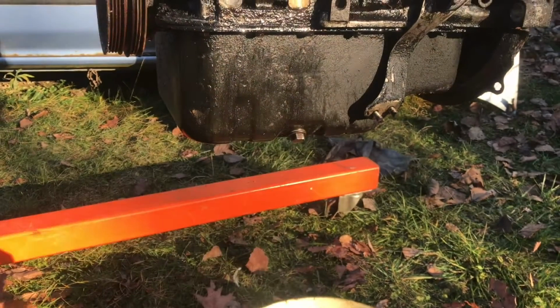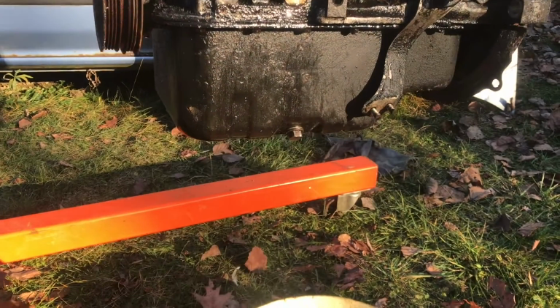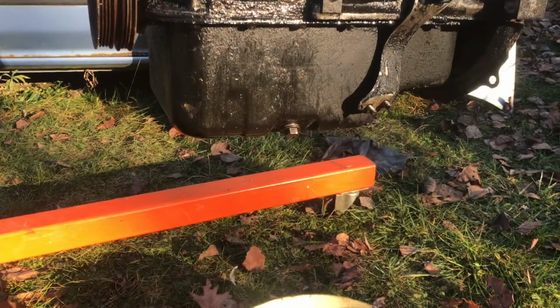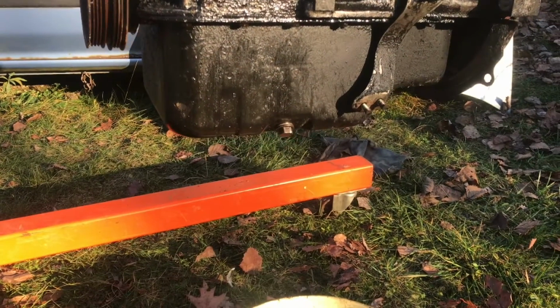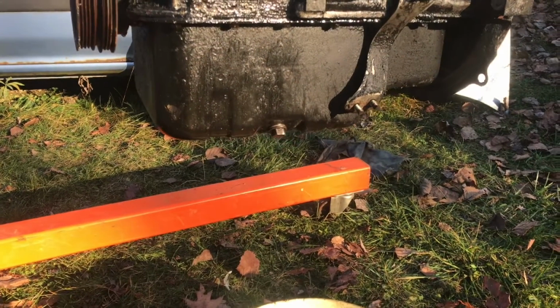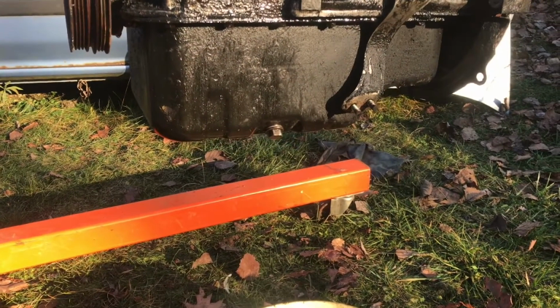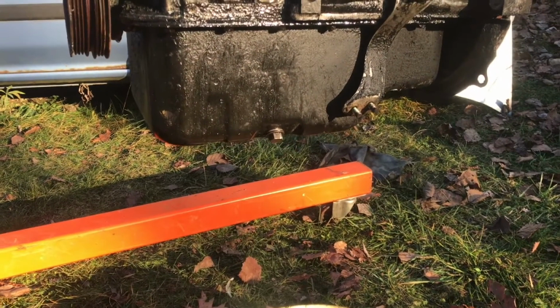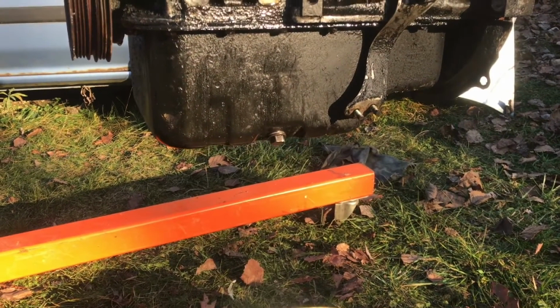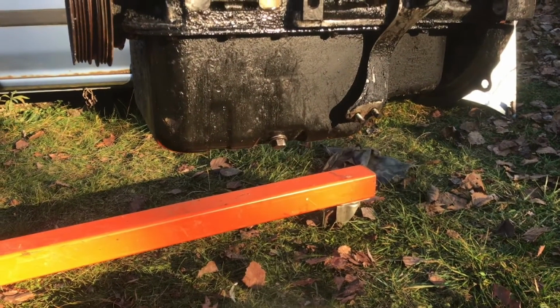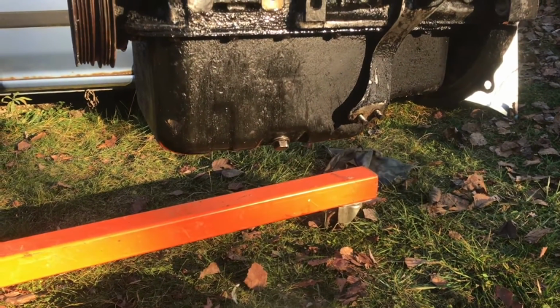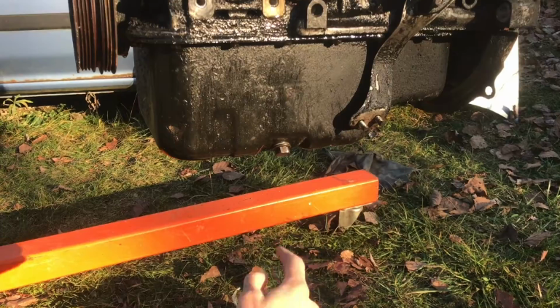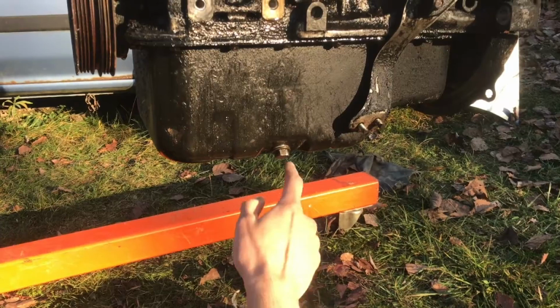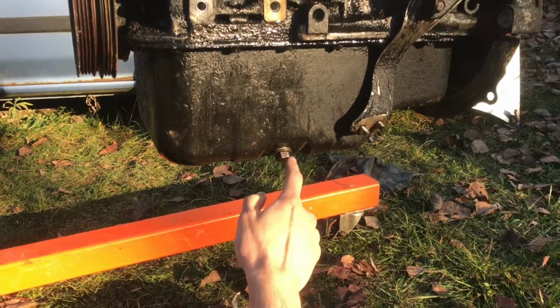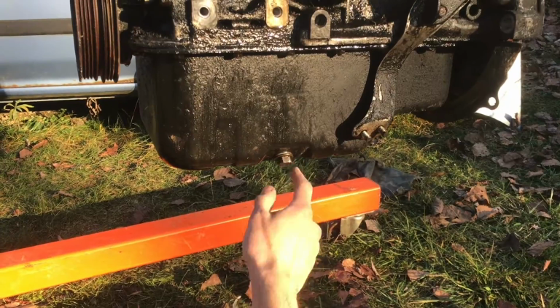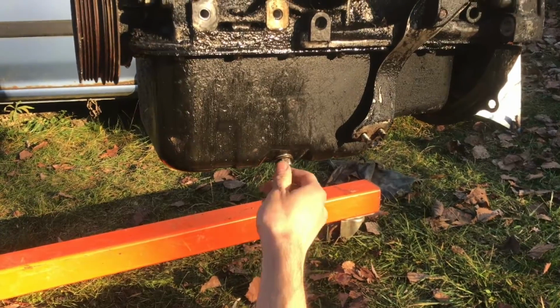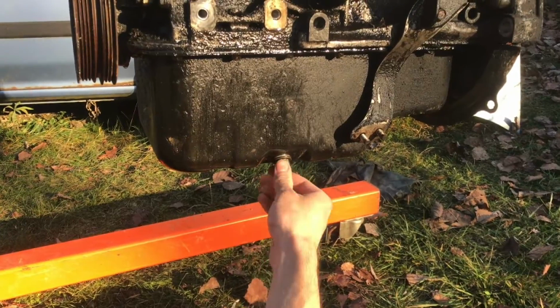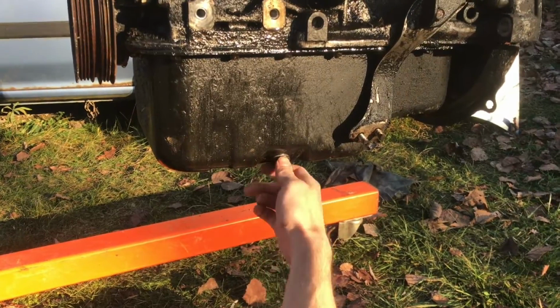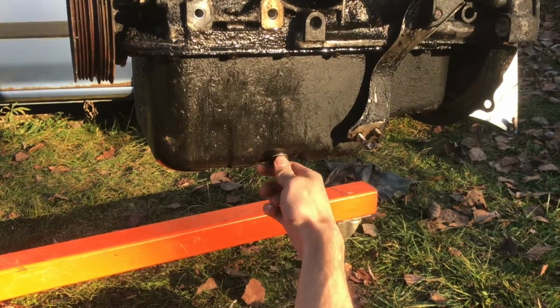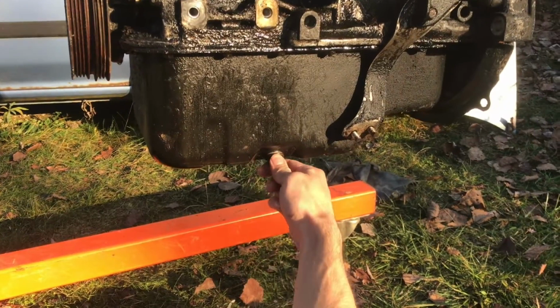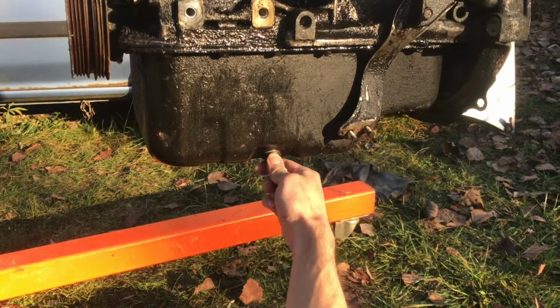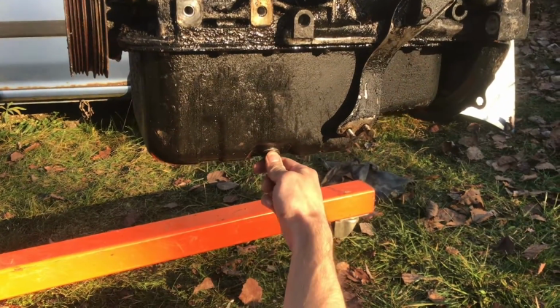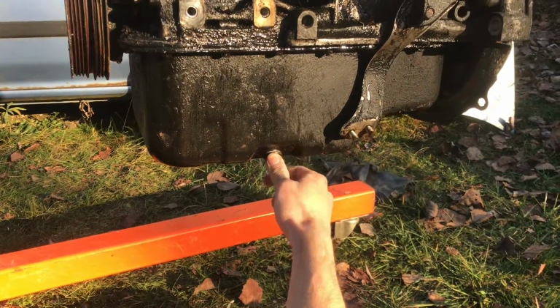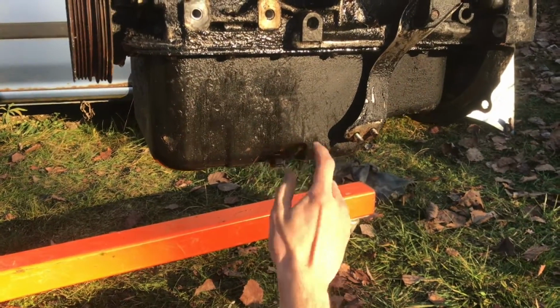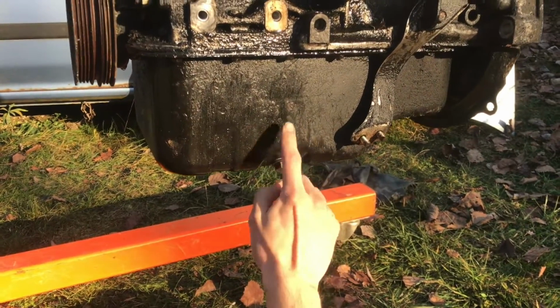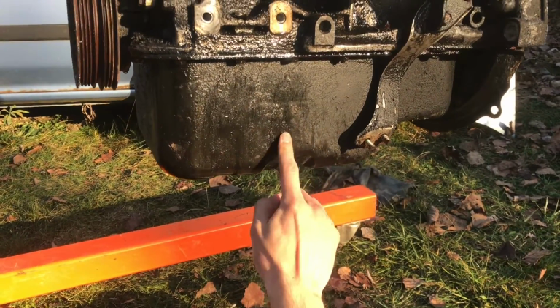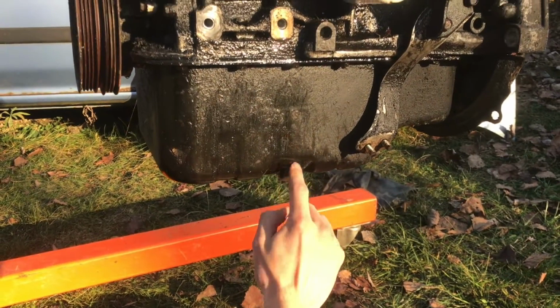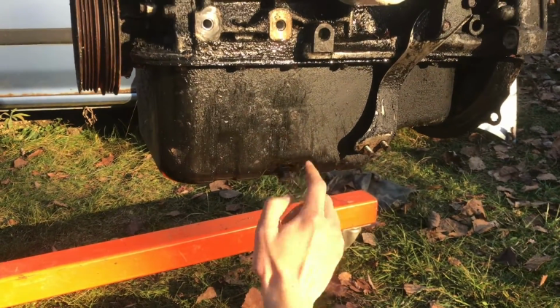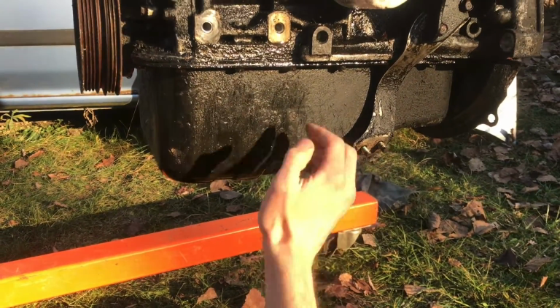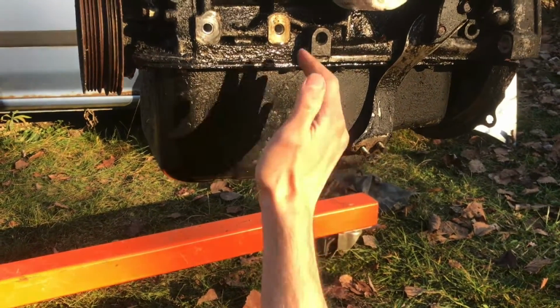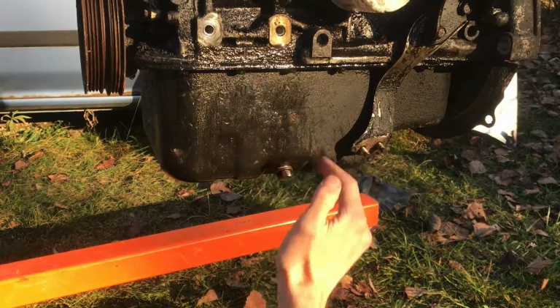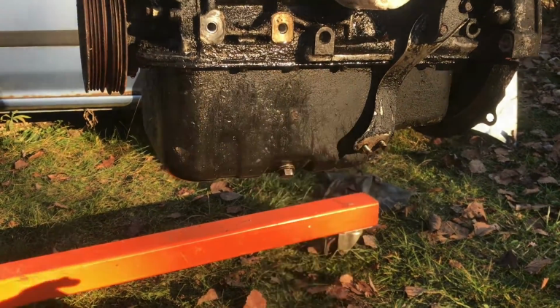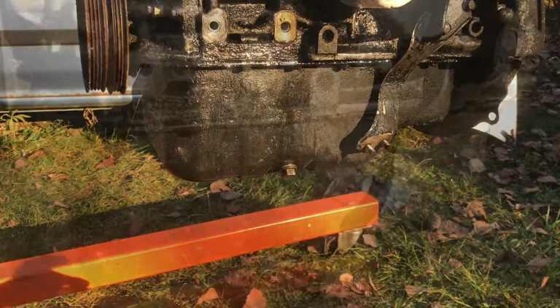What this means is, you can pull out the drain plug, and if there's any water, it will come out first.